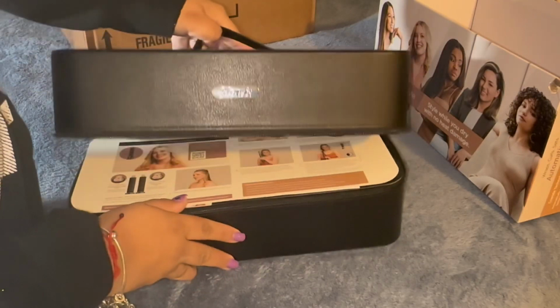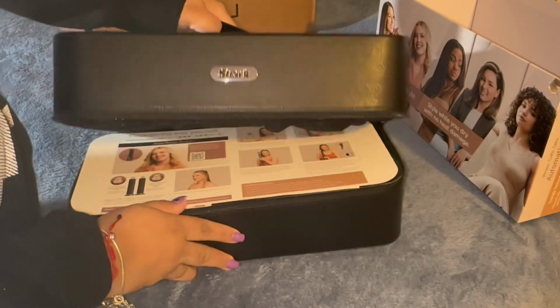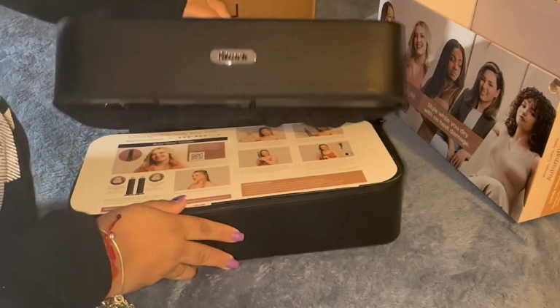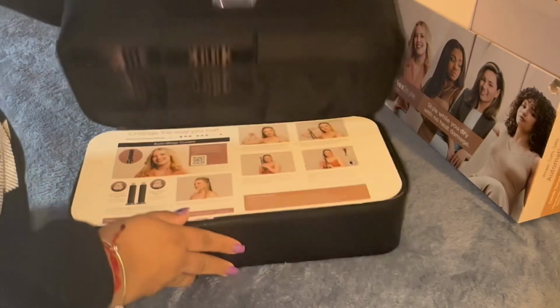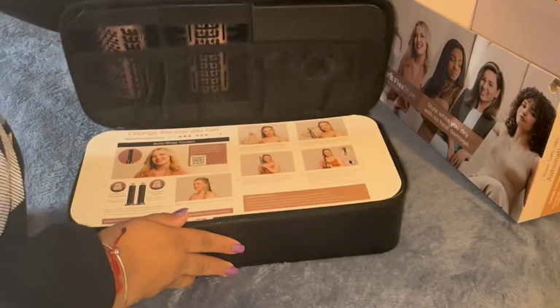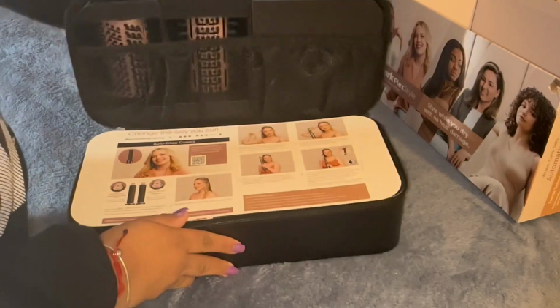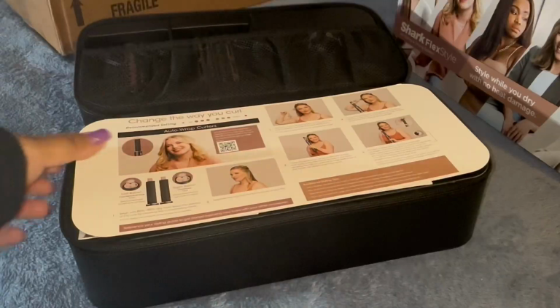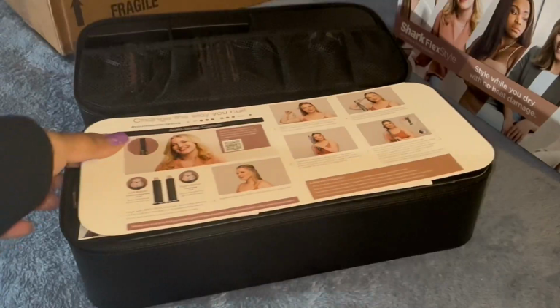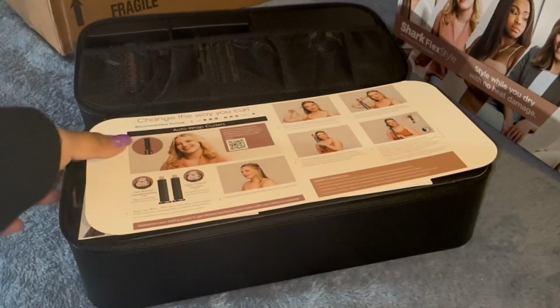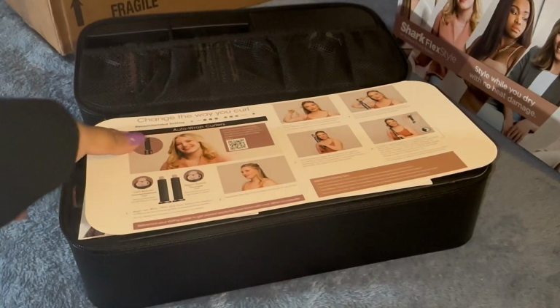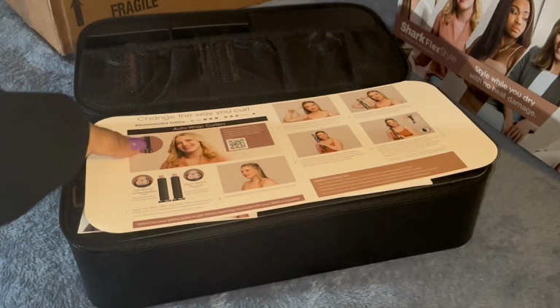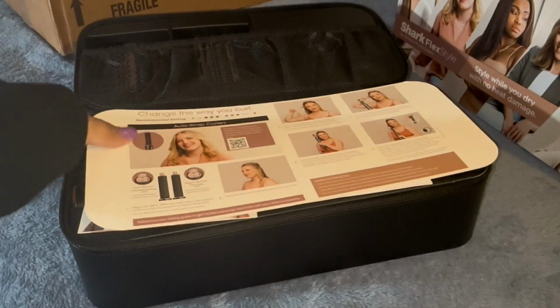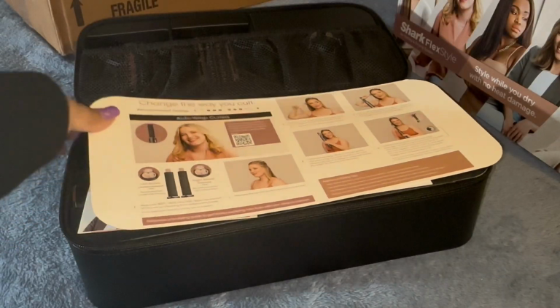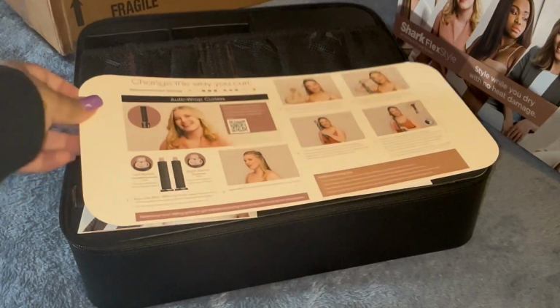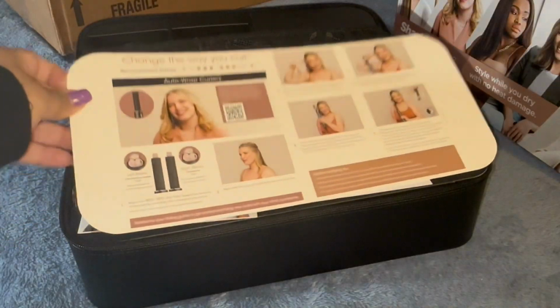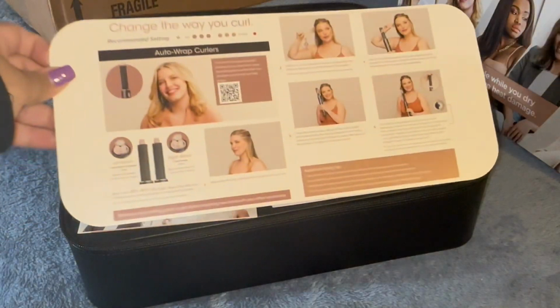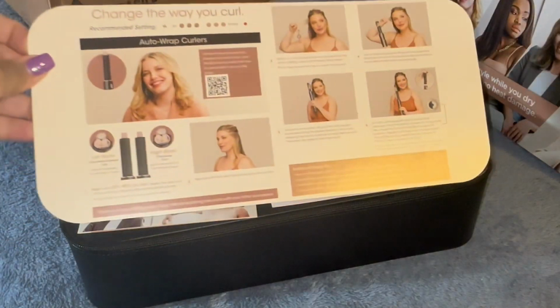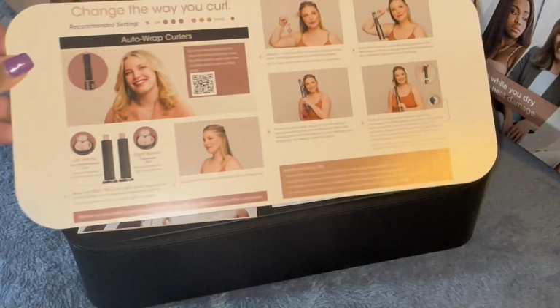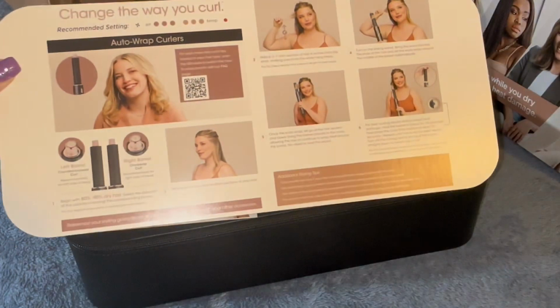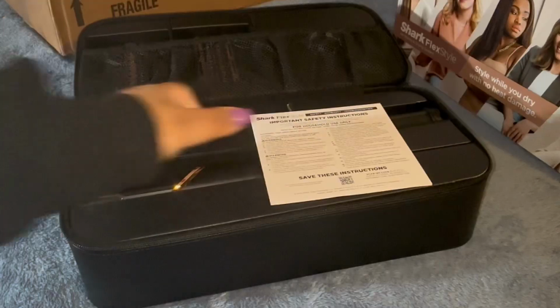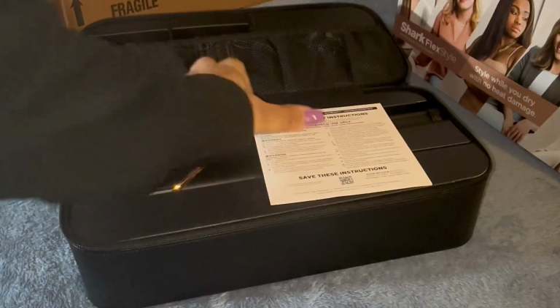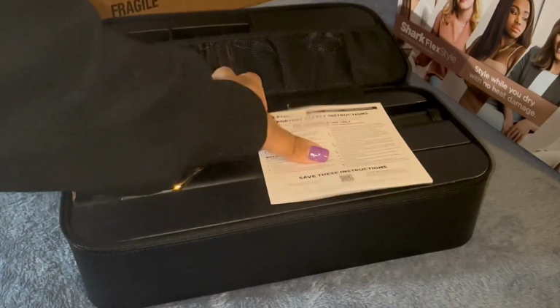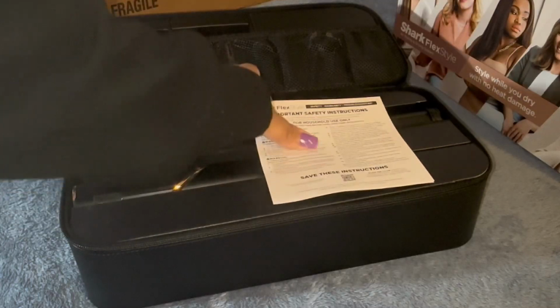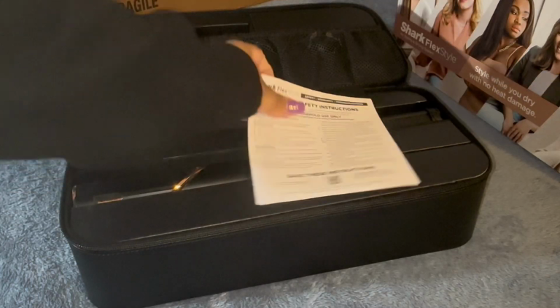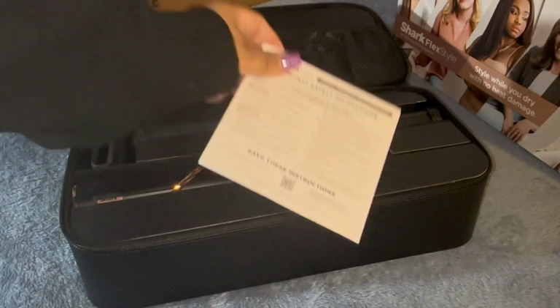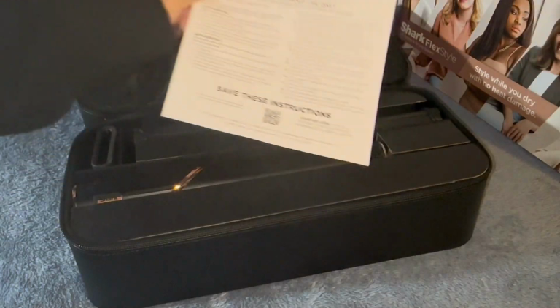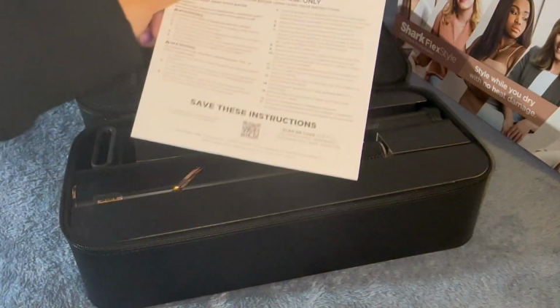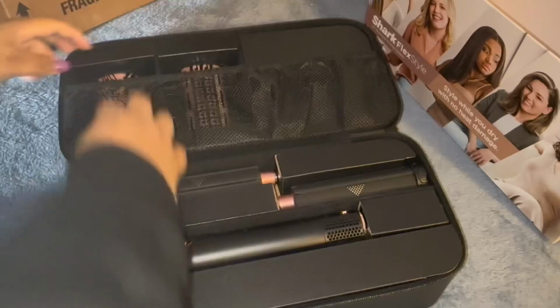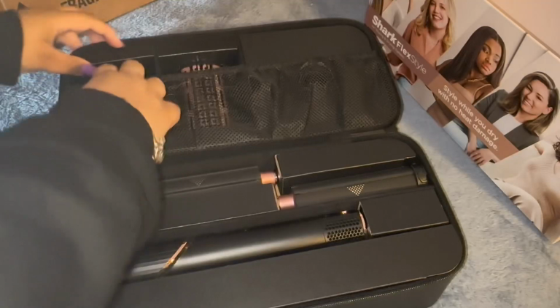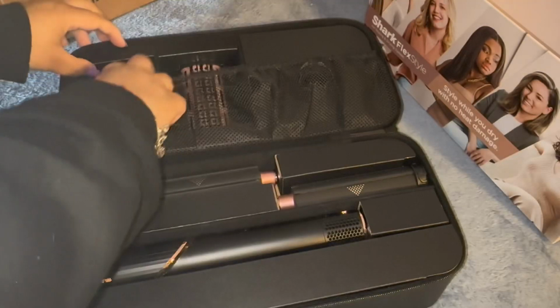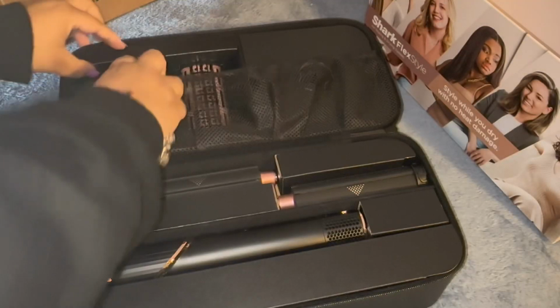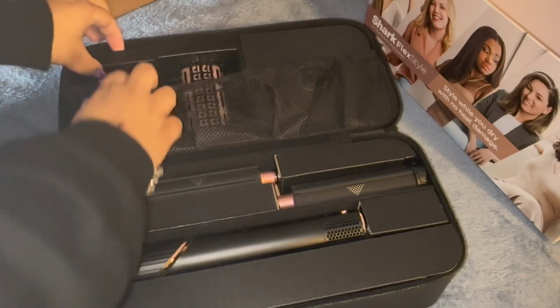So as you can see here, it comes with something that you can scan. It gives you tips and tricks as well as the warranty.